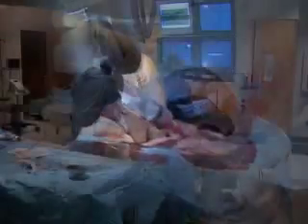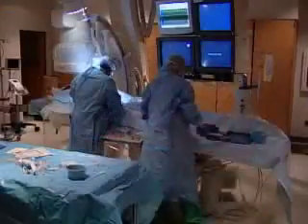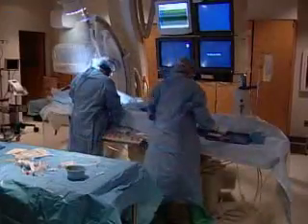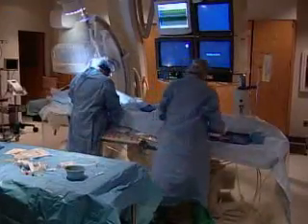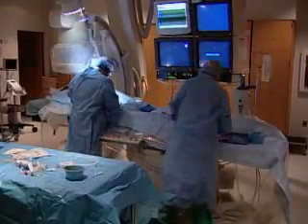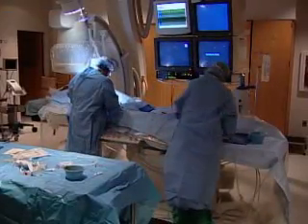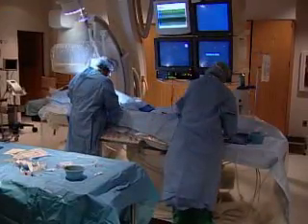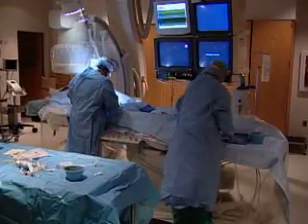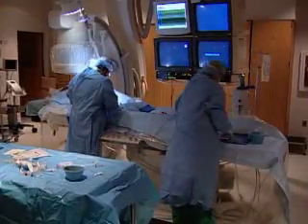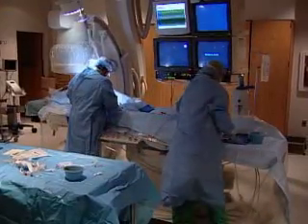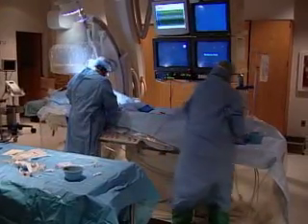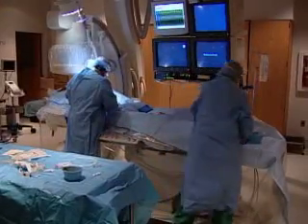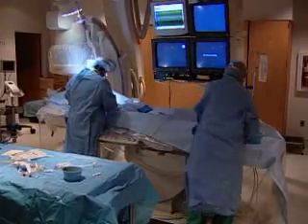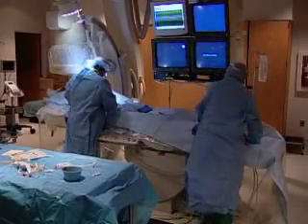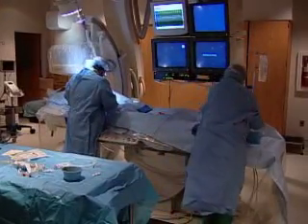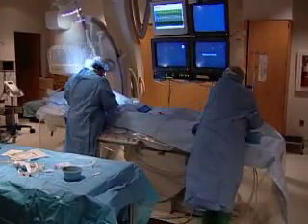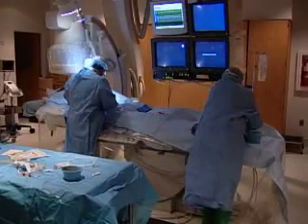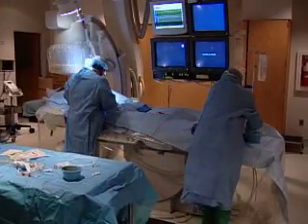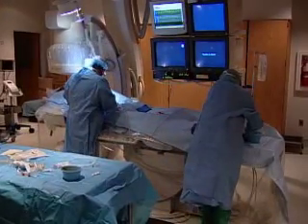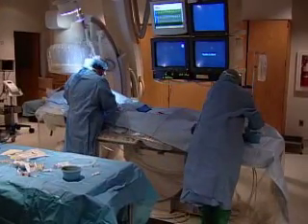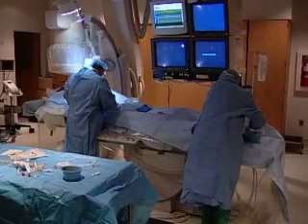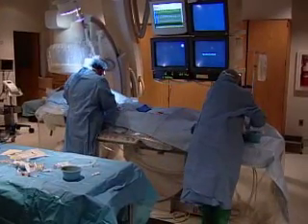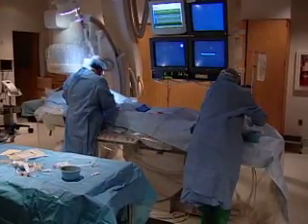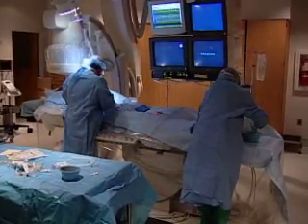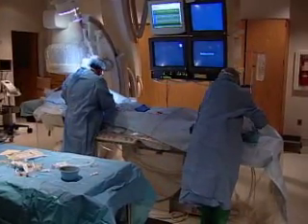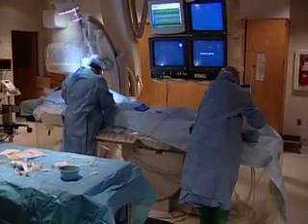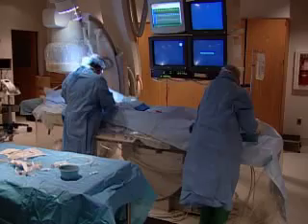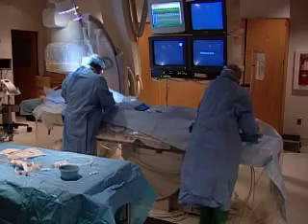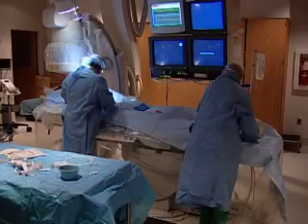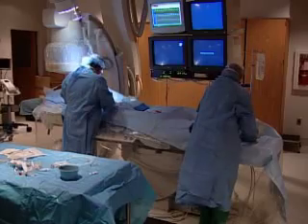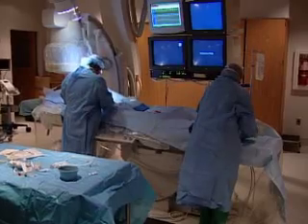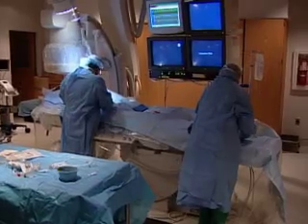On Thursday, May 10th, you can see the latest minimally invasive procedures used to treat poor leg circulation.